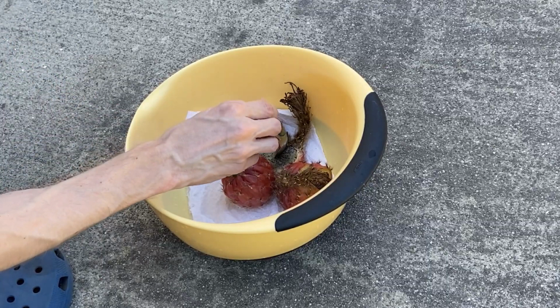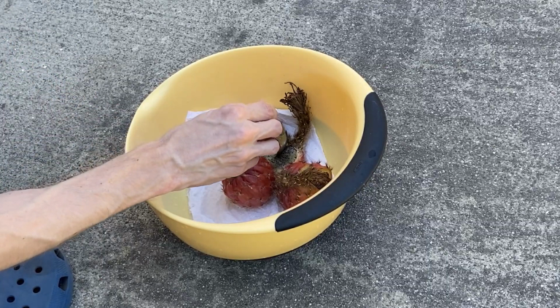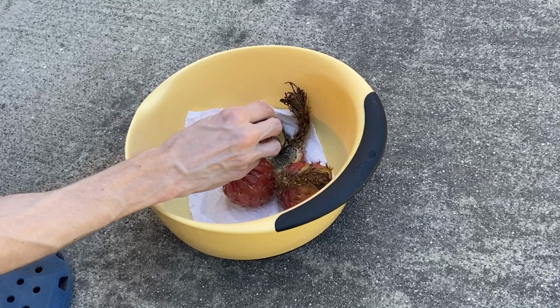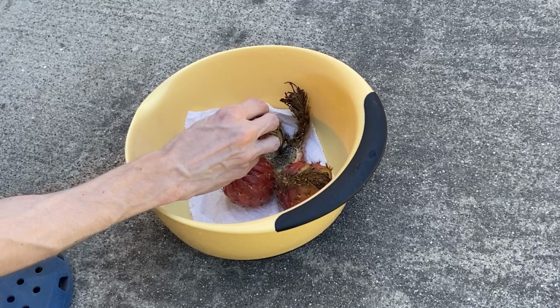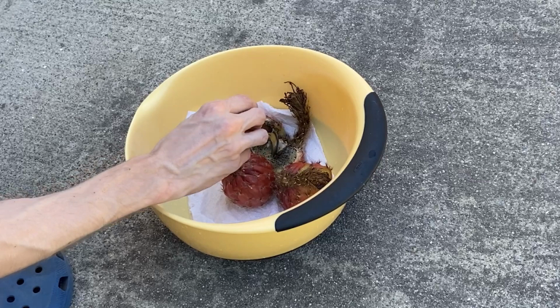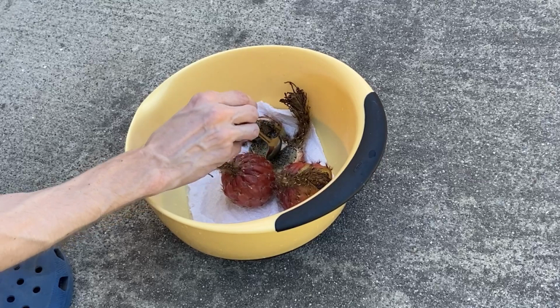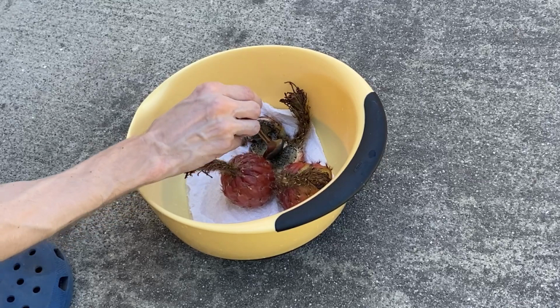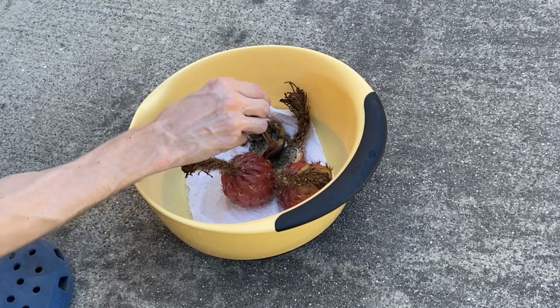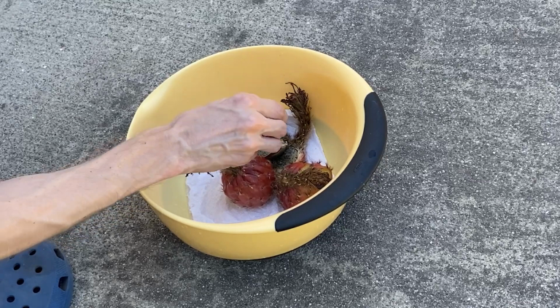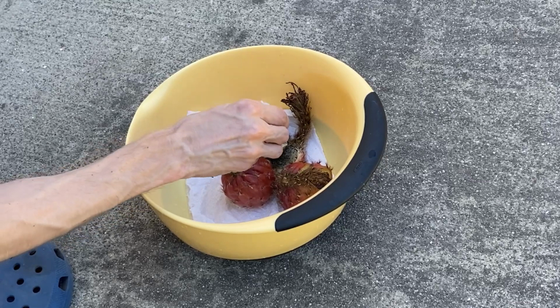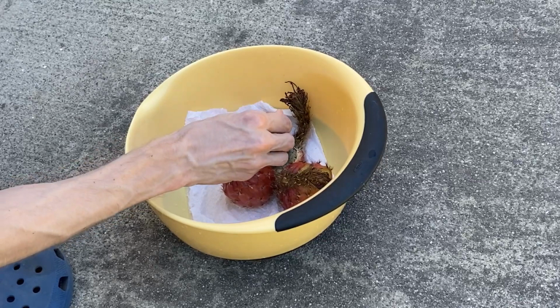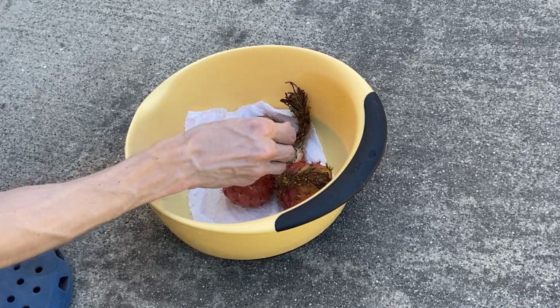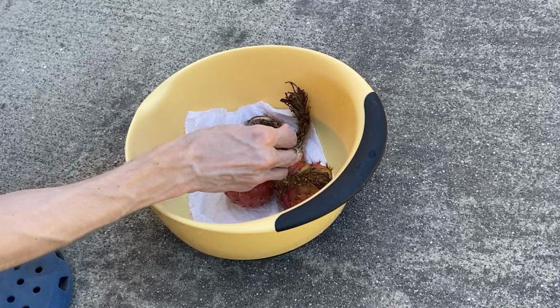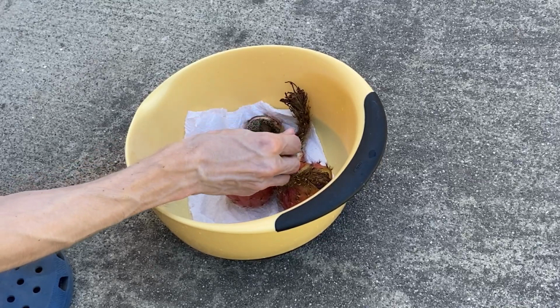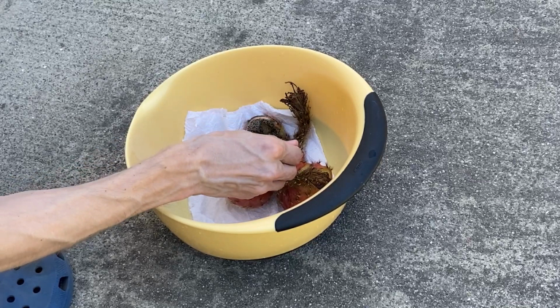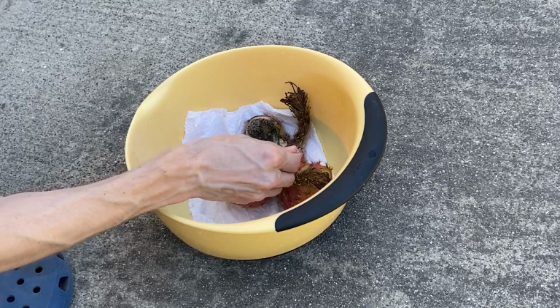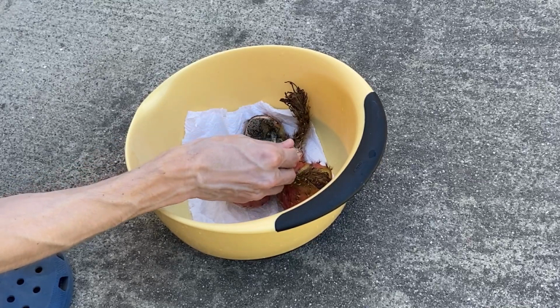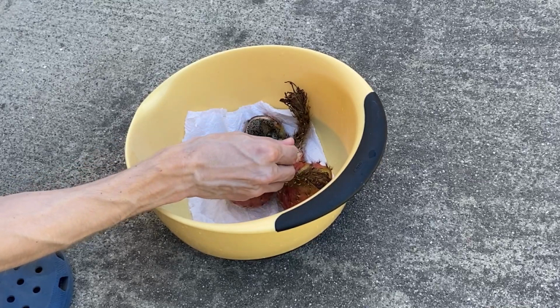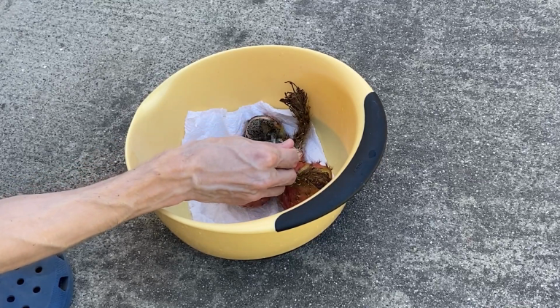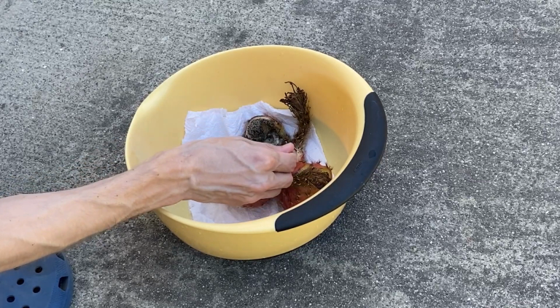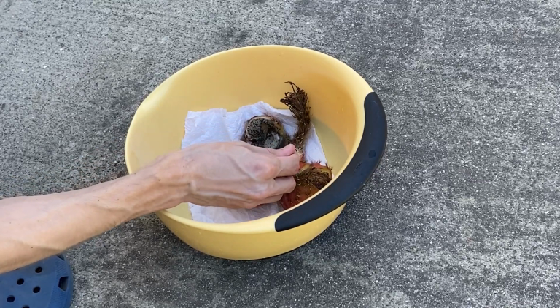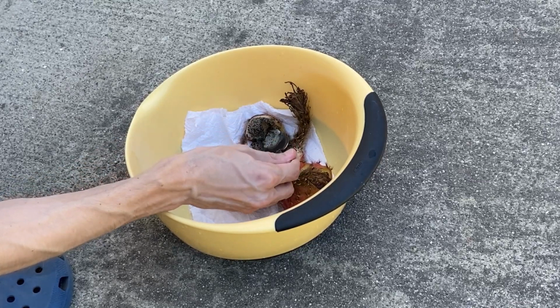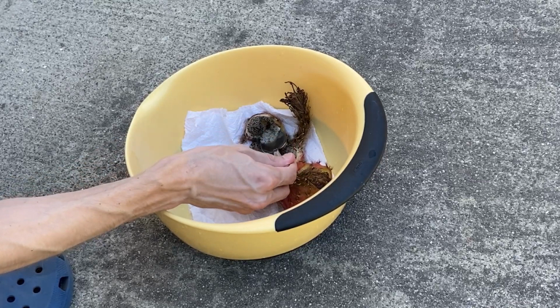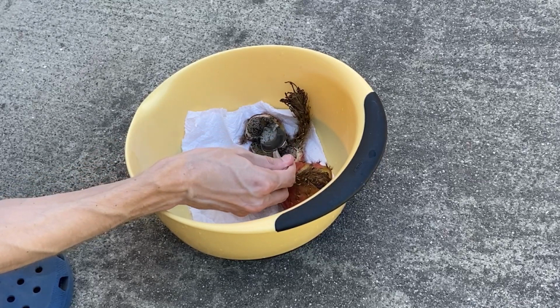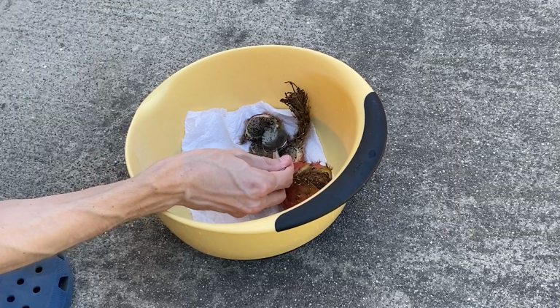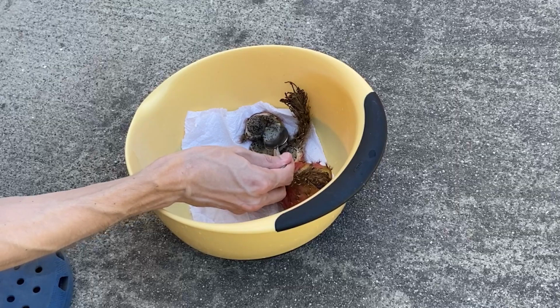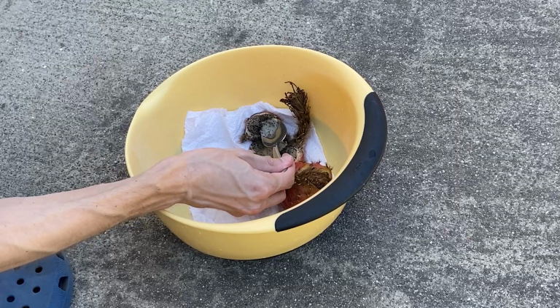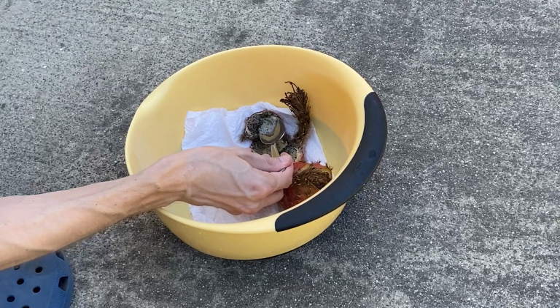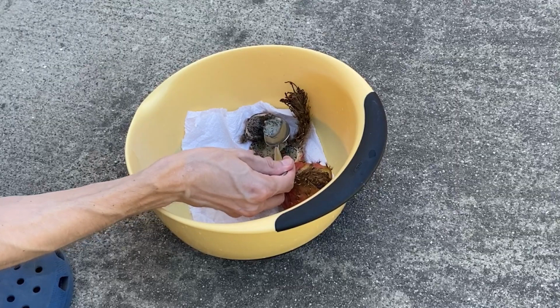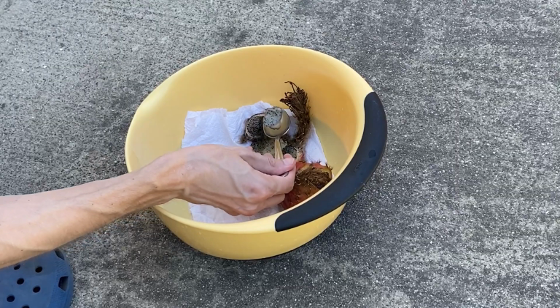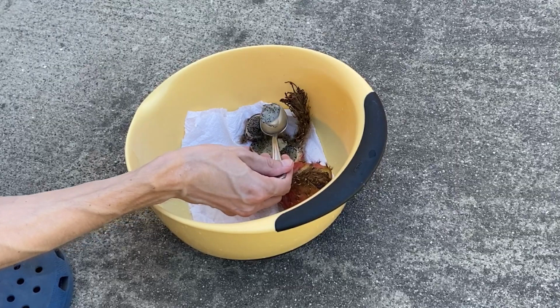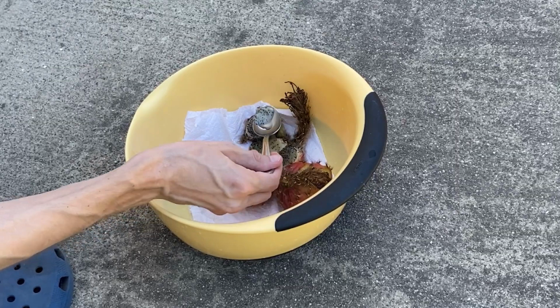Before I start I want to give this cactus fruit a try. Cactus fruit is edible and this one looks pretty good.